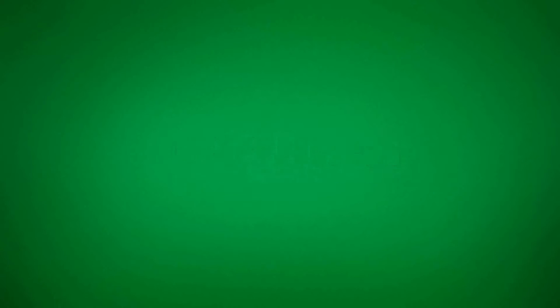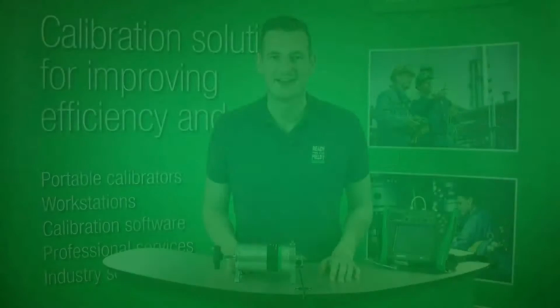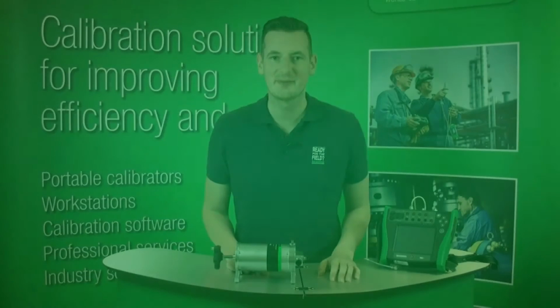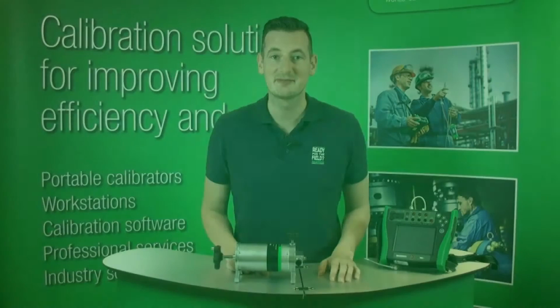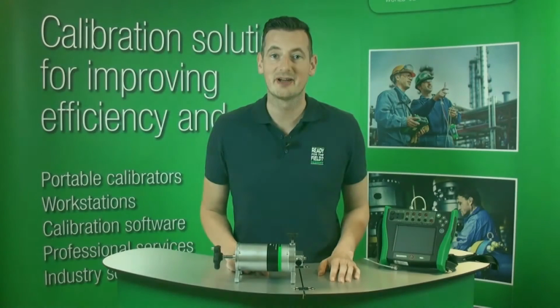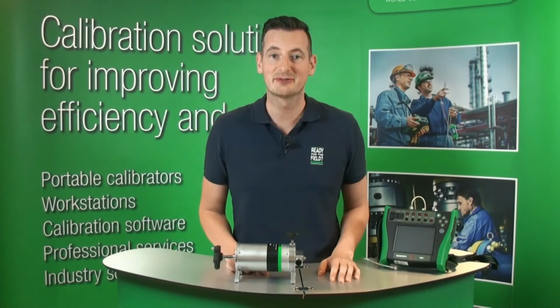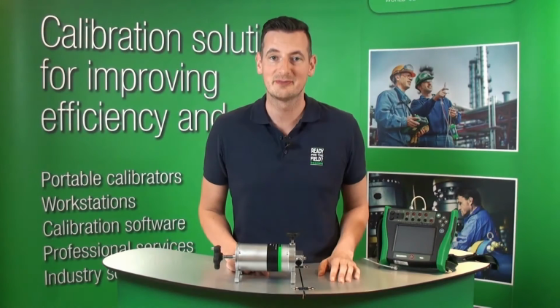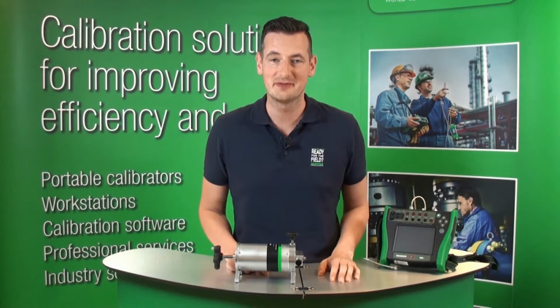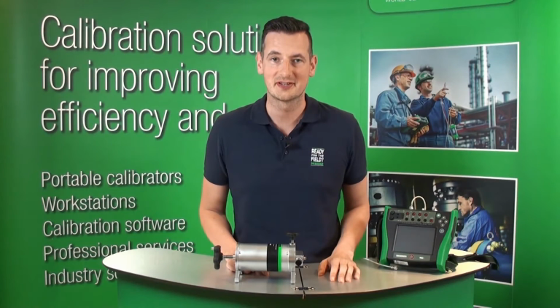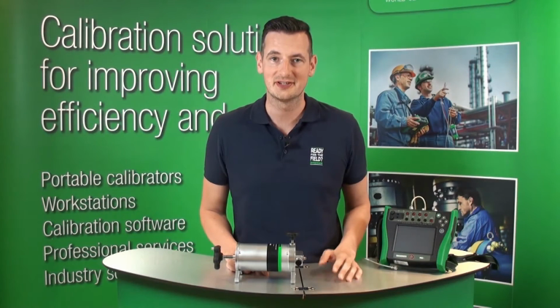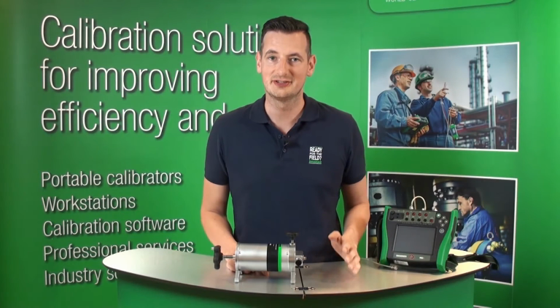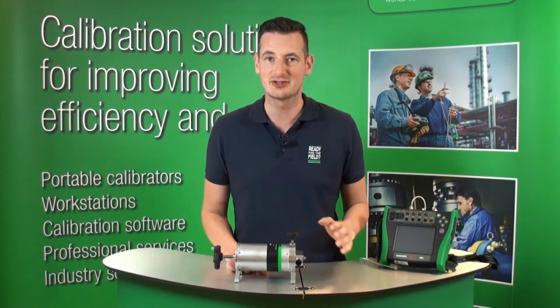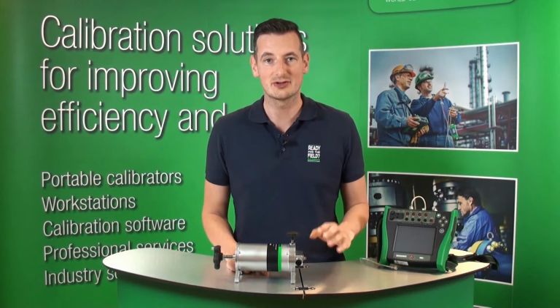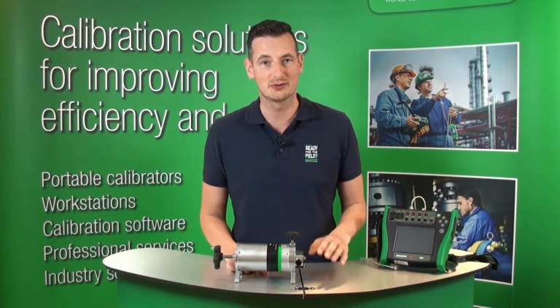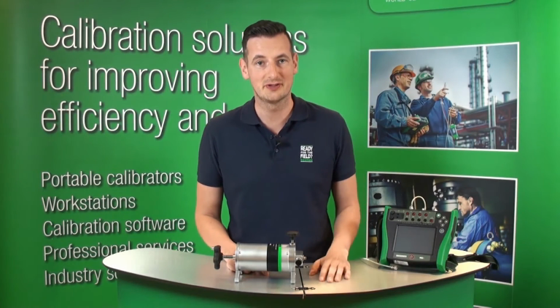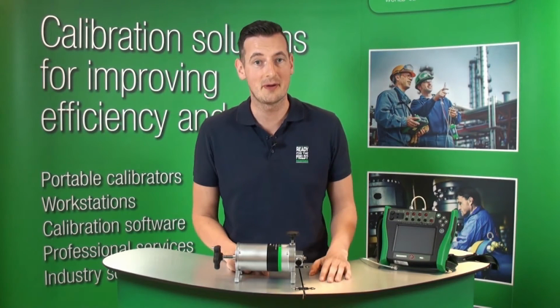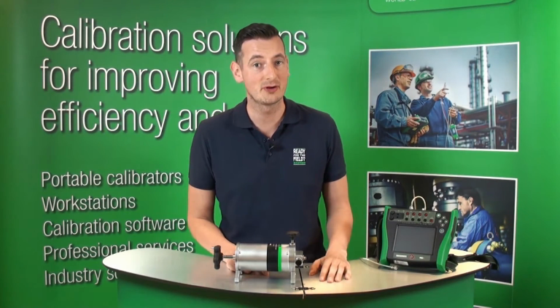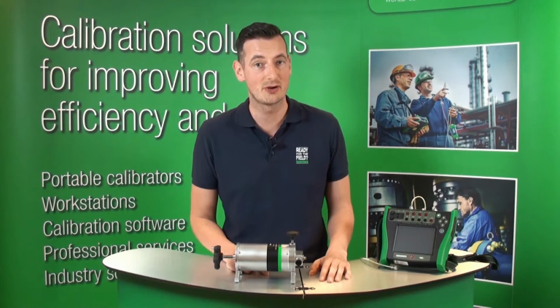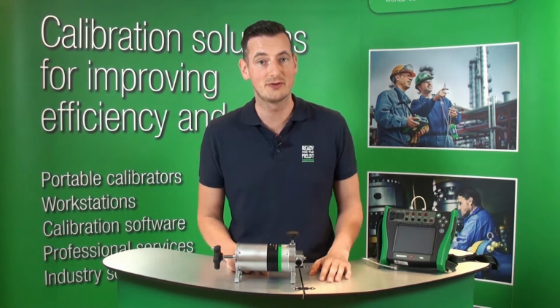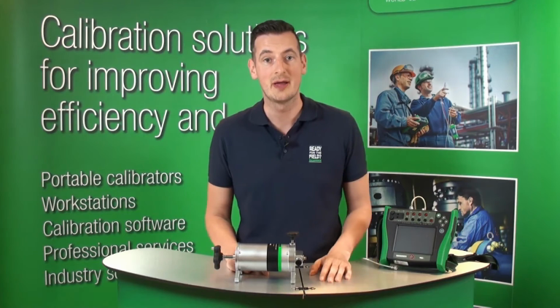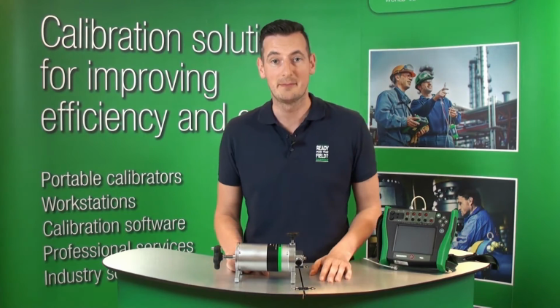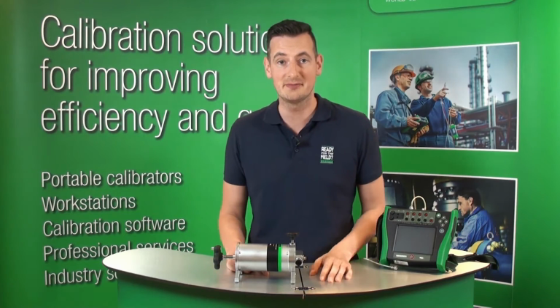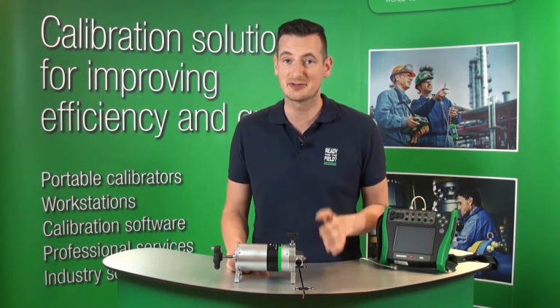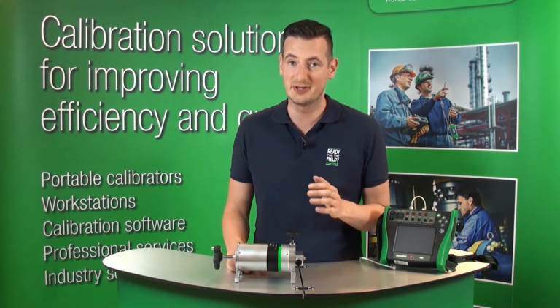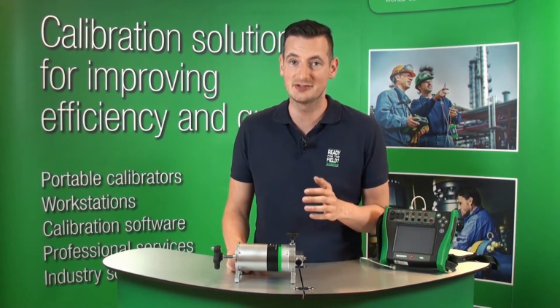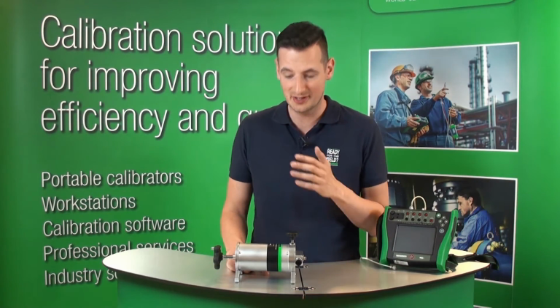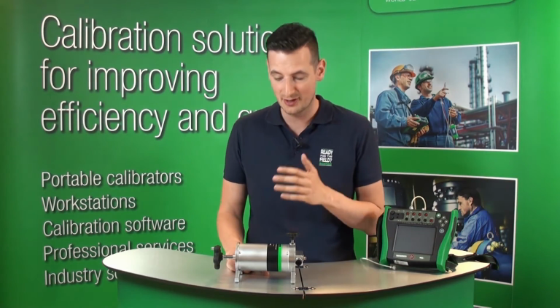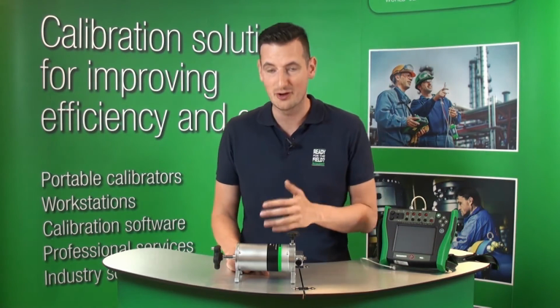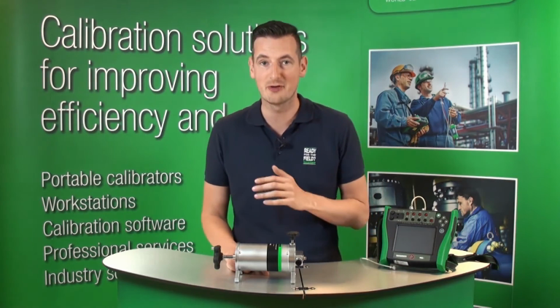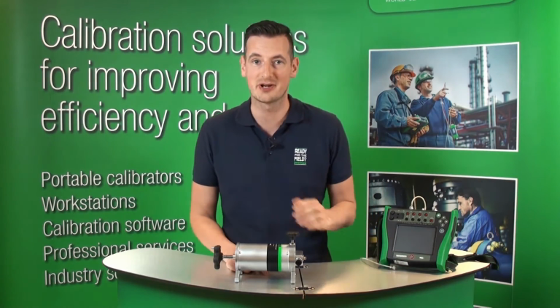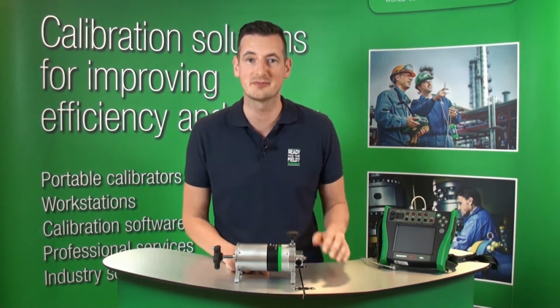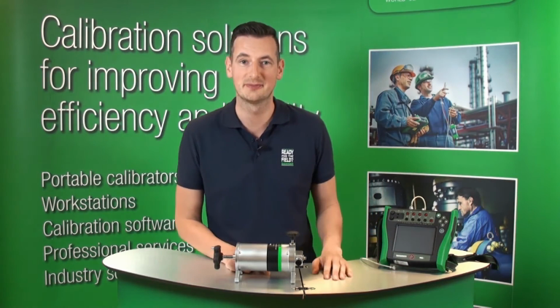Hi, my name is Michael from Beamex. In this short video I'm going to show you the Beamex PGL low pressure pump.